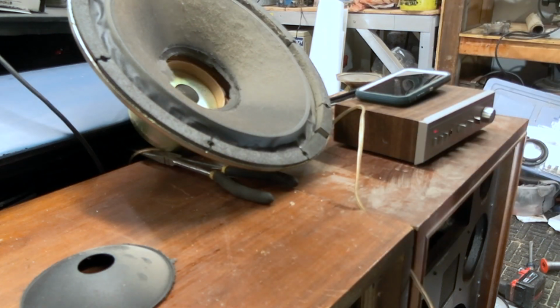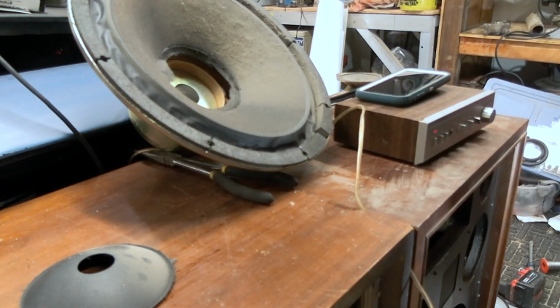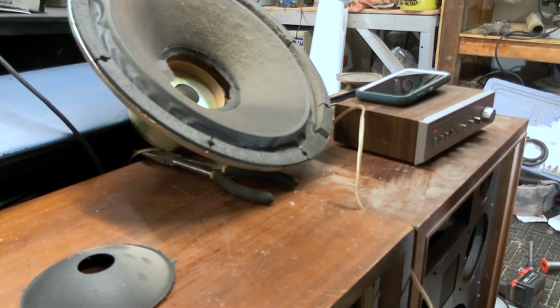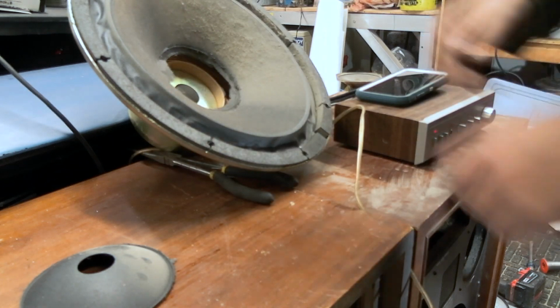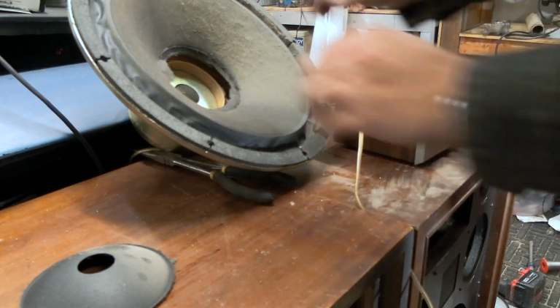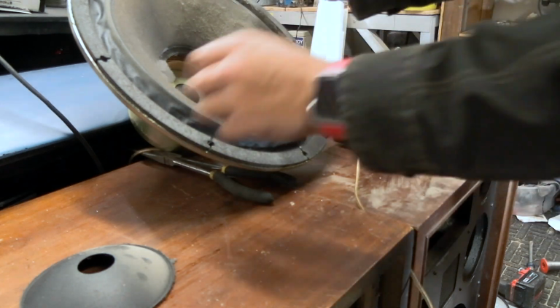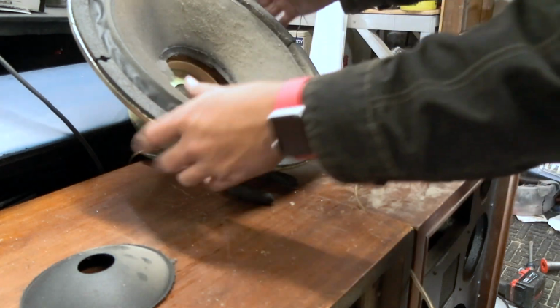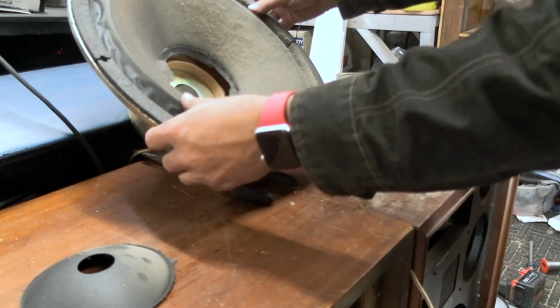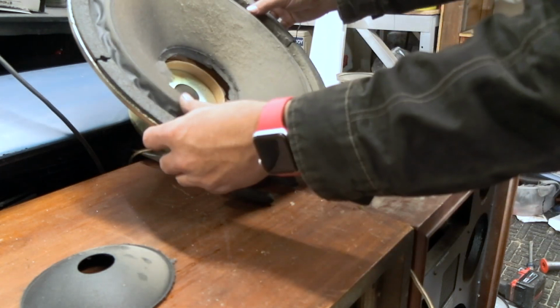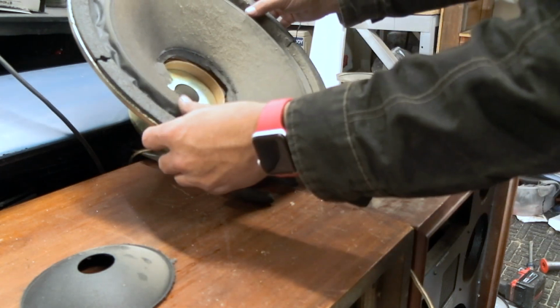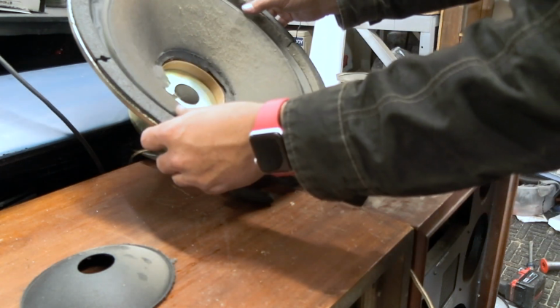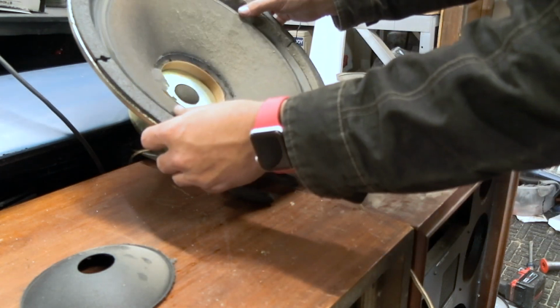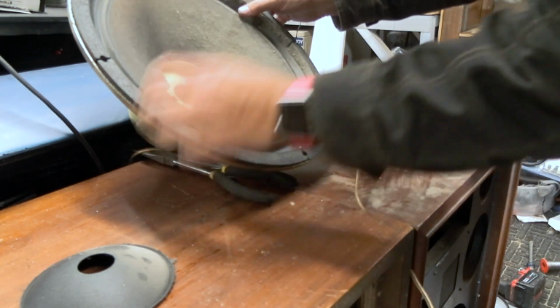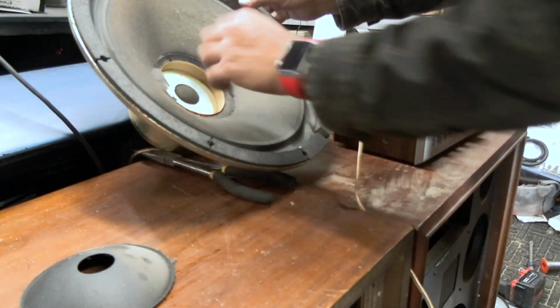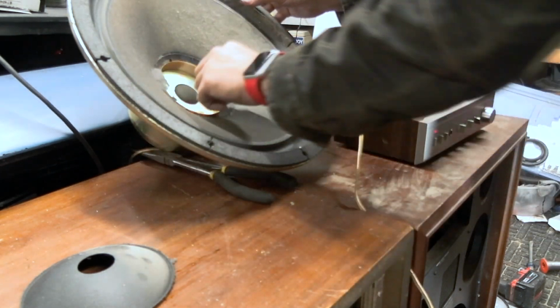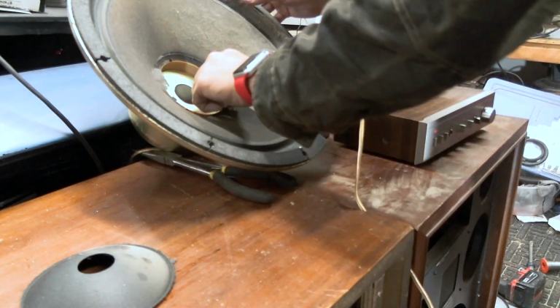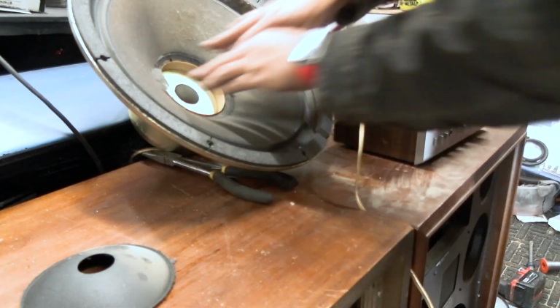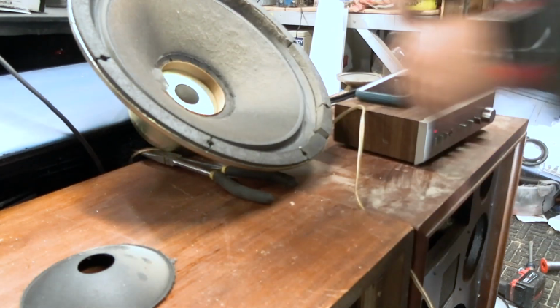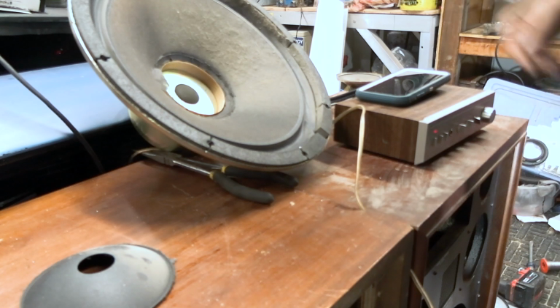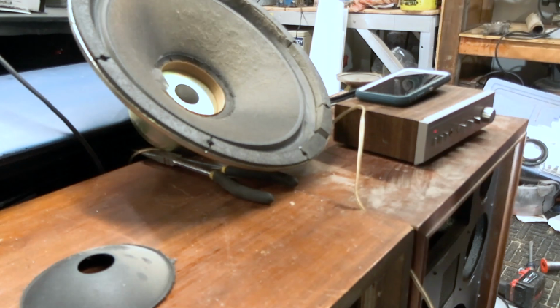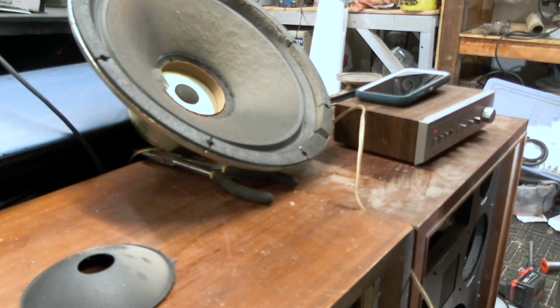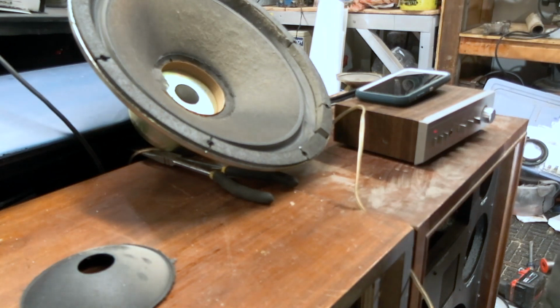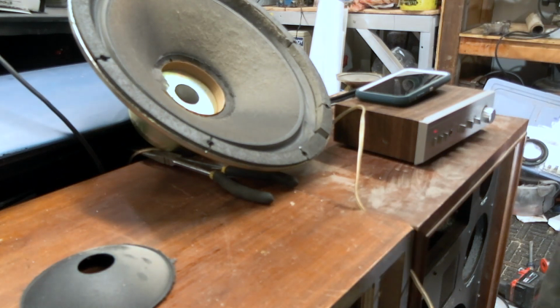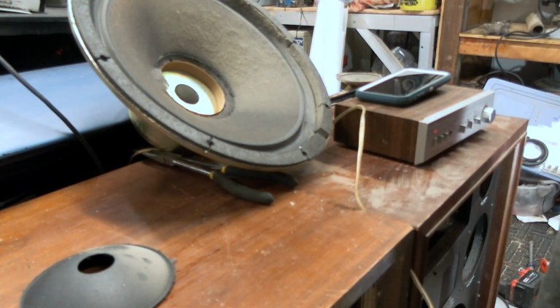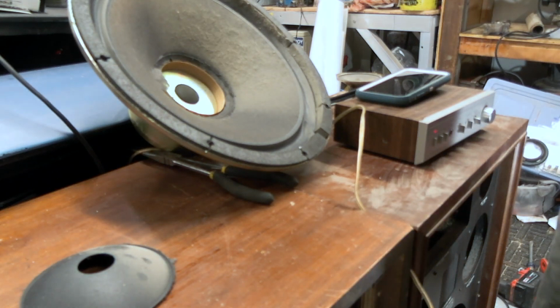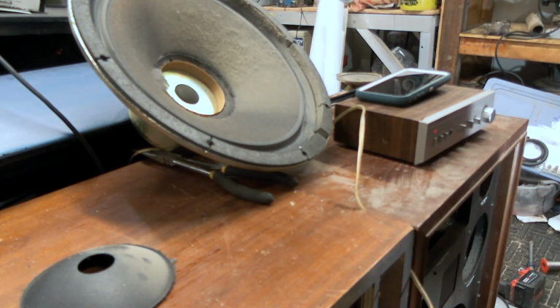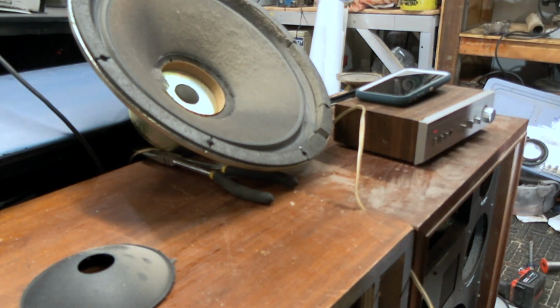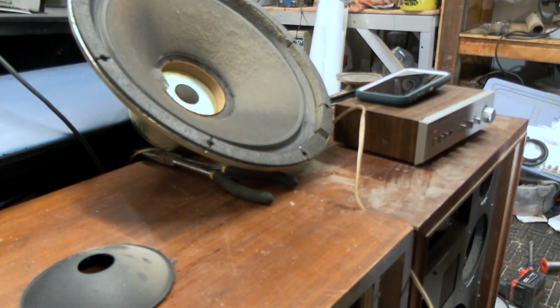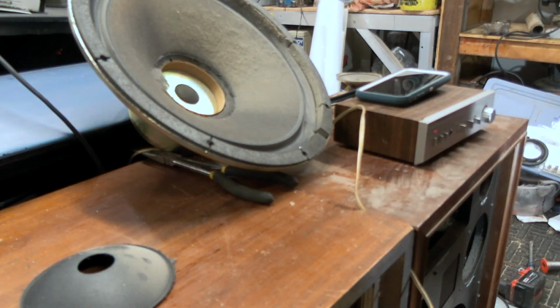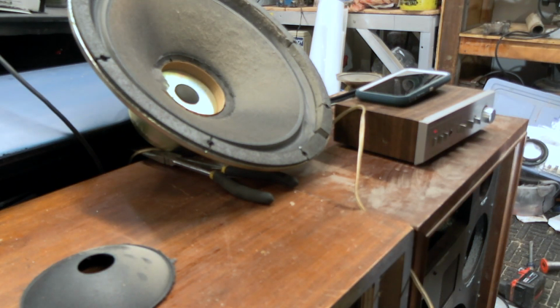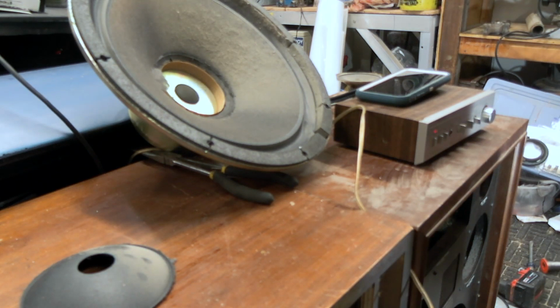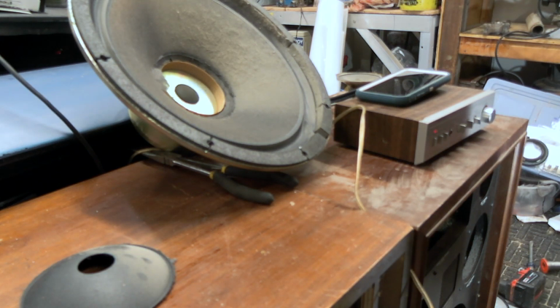That answers the question of why this sounds so bad. It's a big-ass voice coil. Those are totally smoked — not much you can do there.